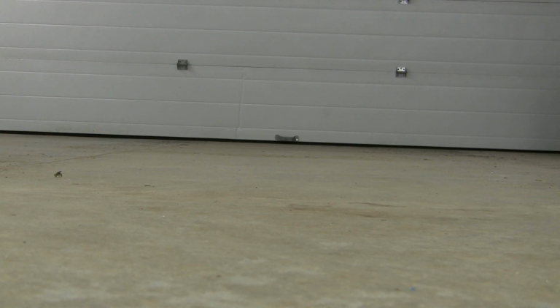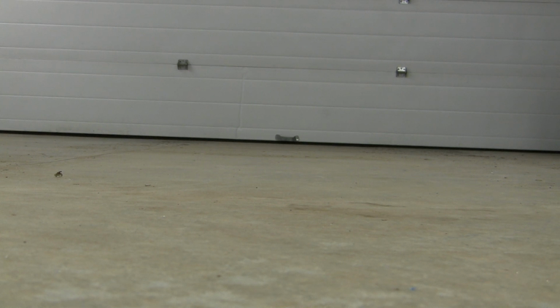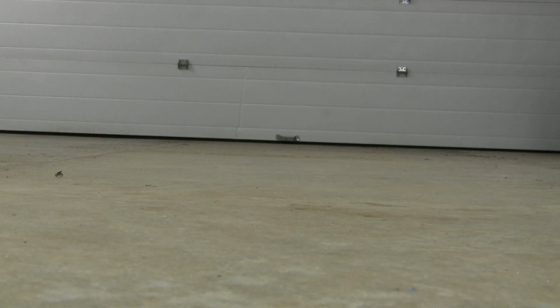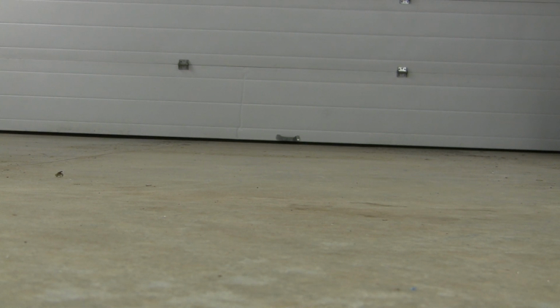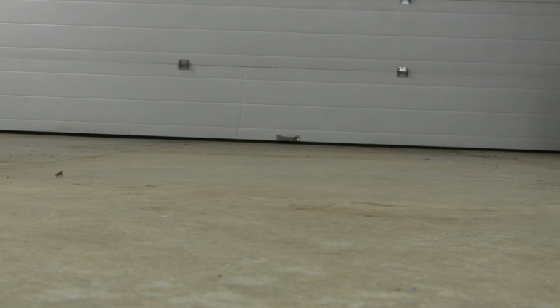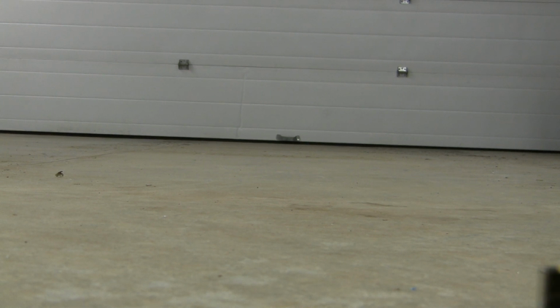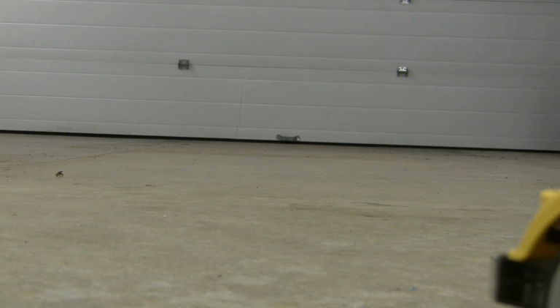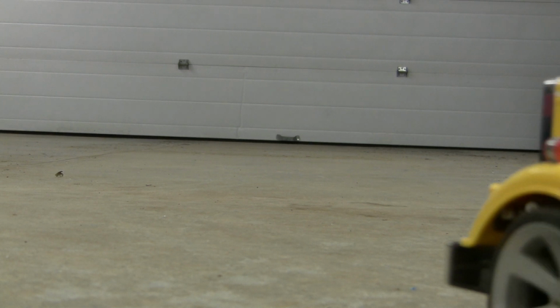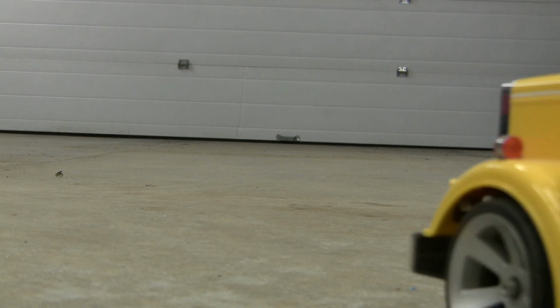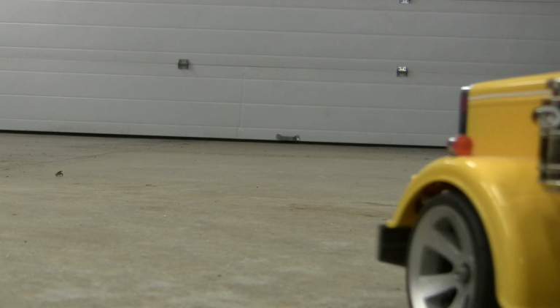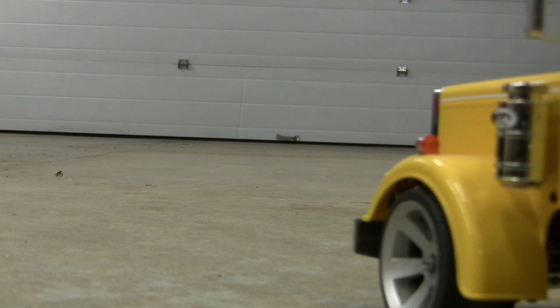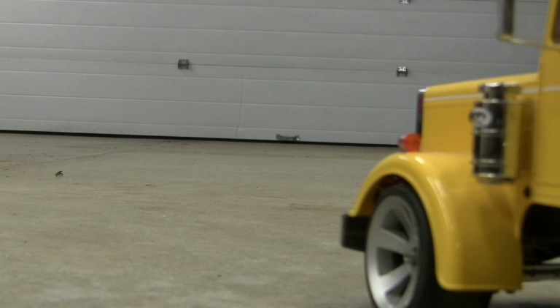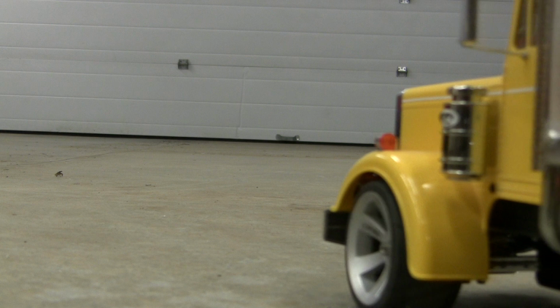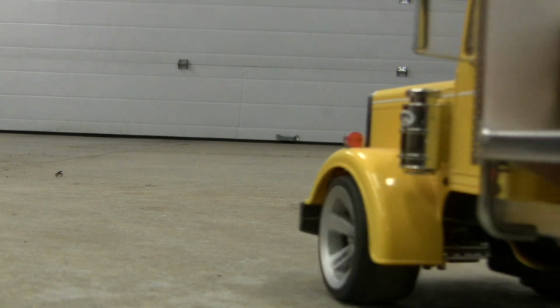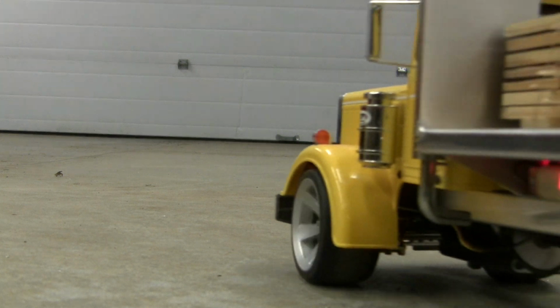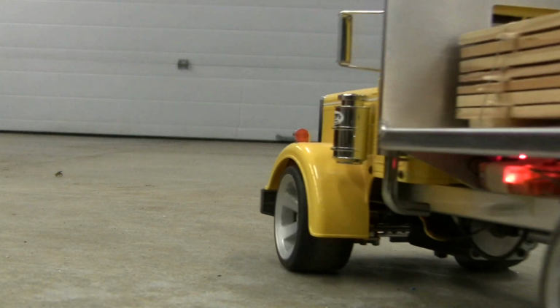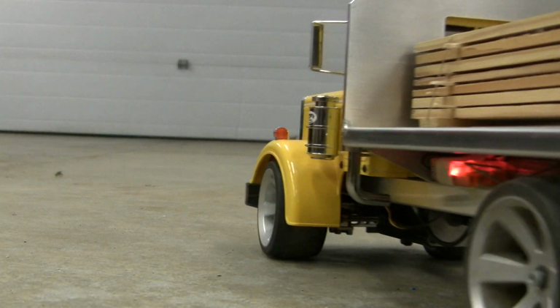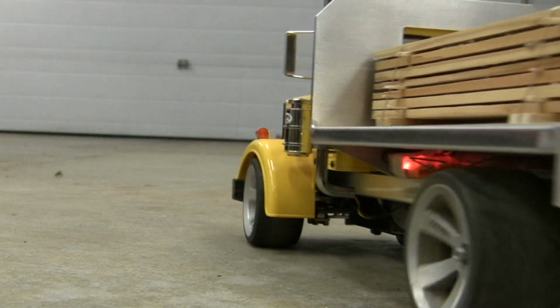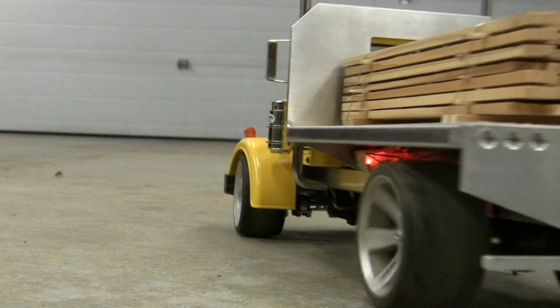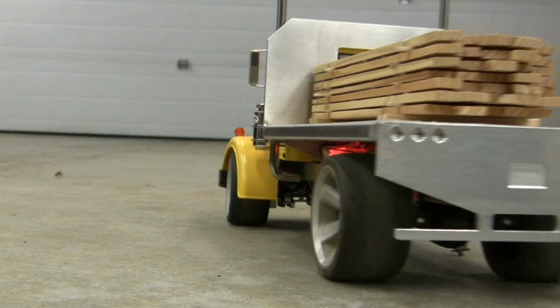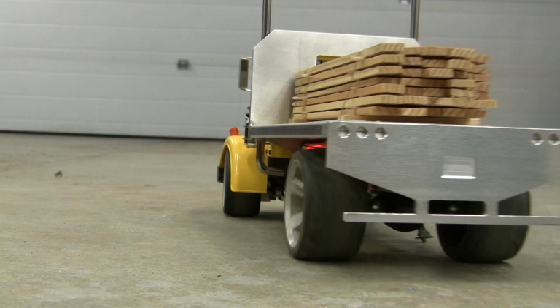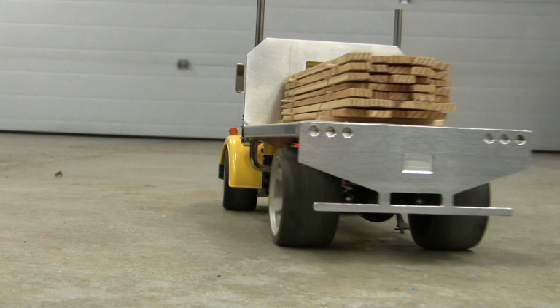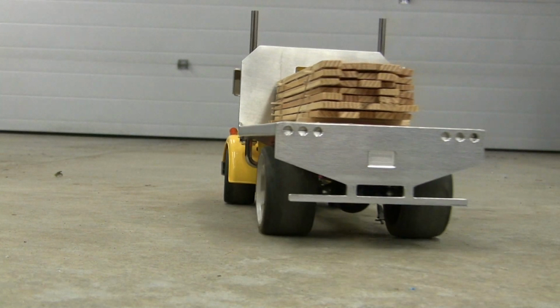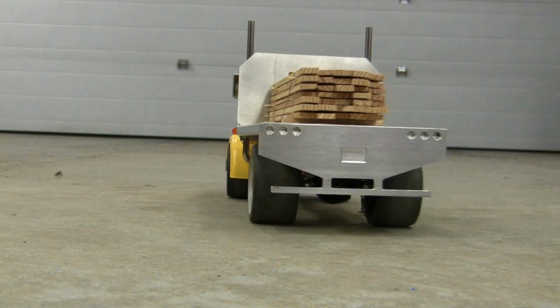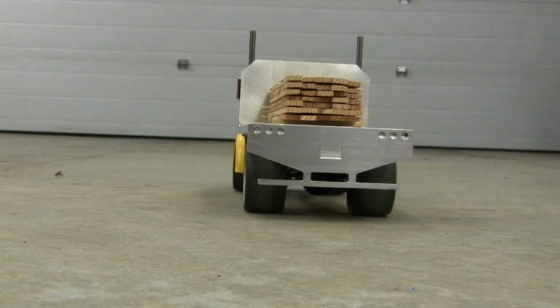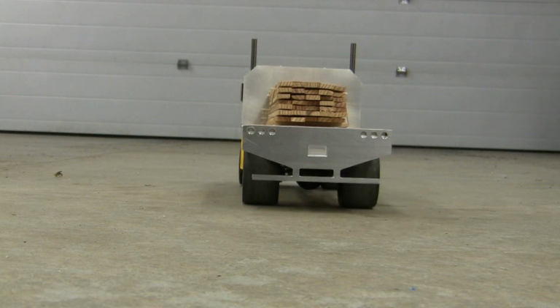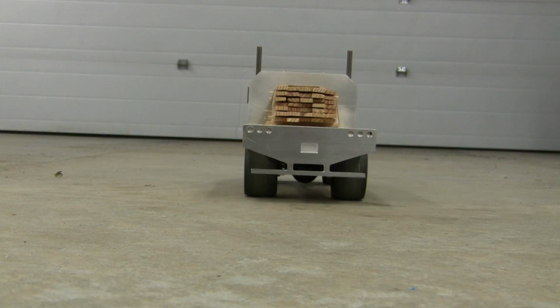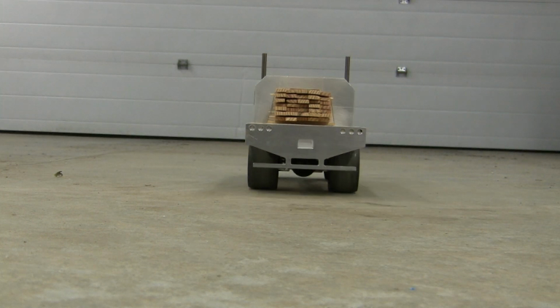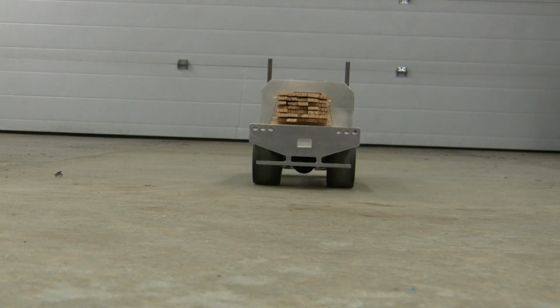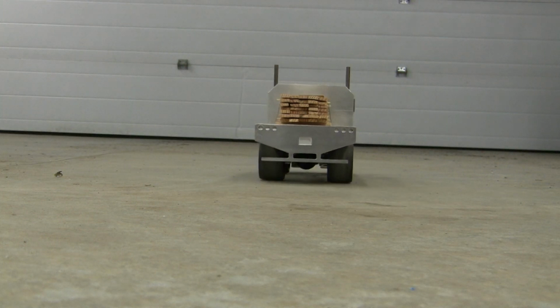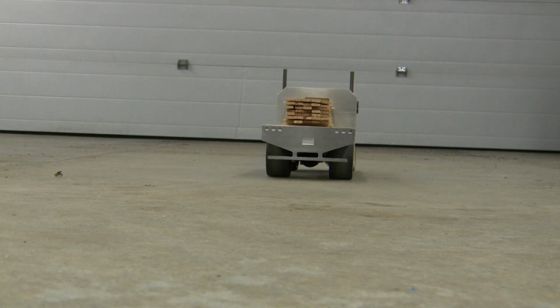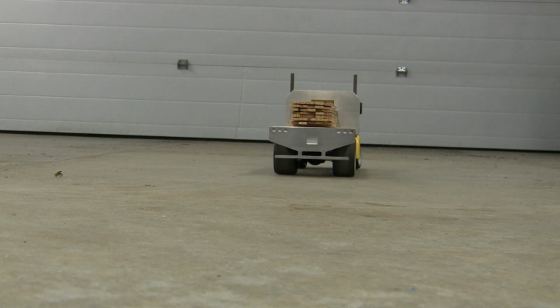I sure do hope this here flat deck has got enough power to get up the hill over there. Just load the lumber on it.